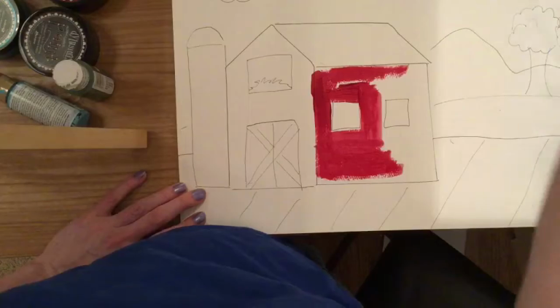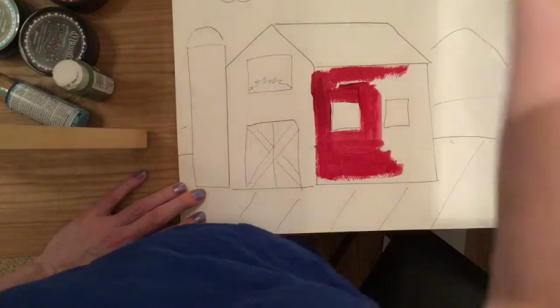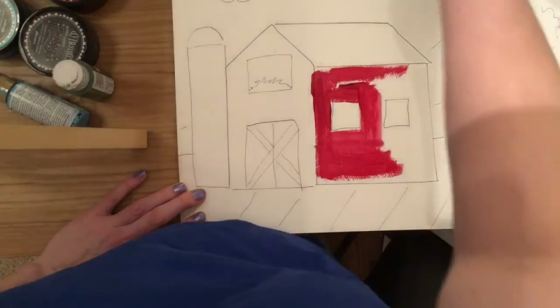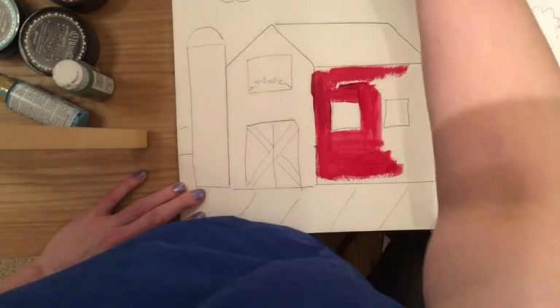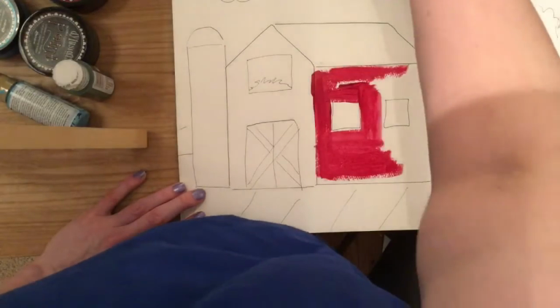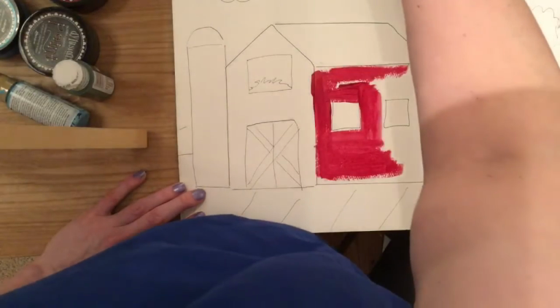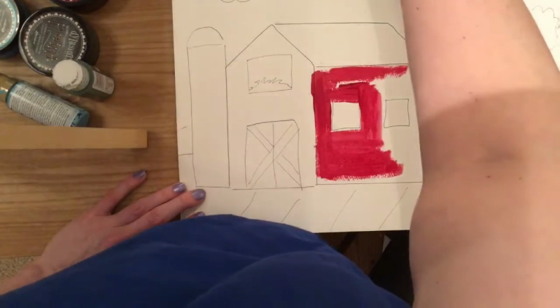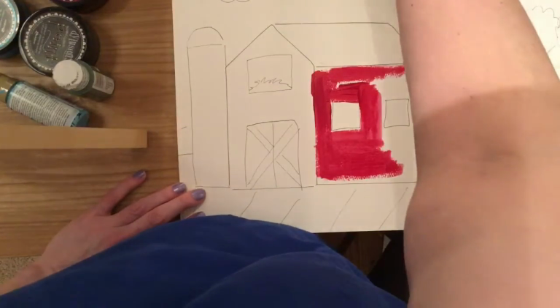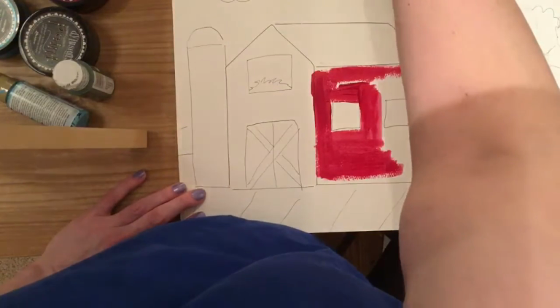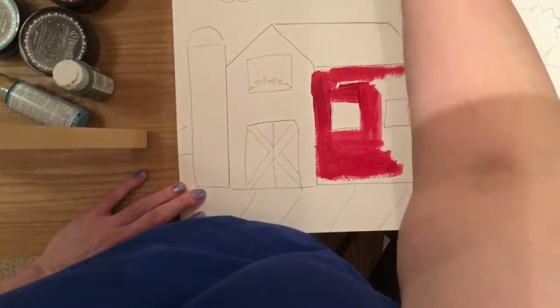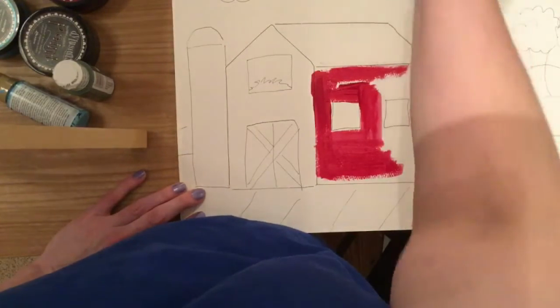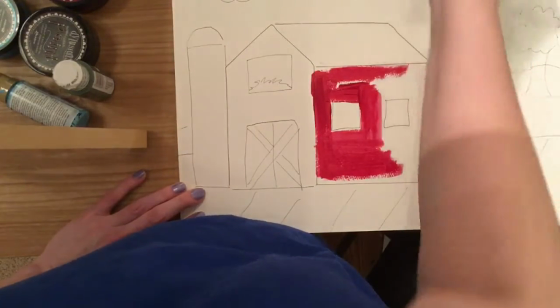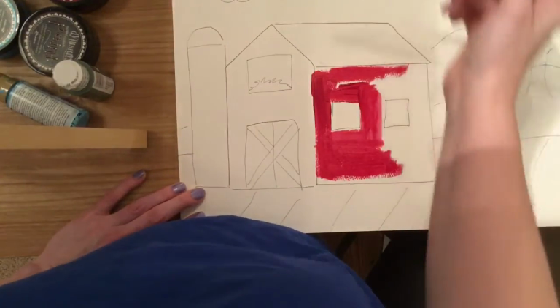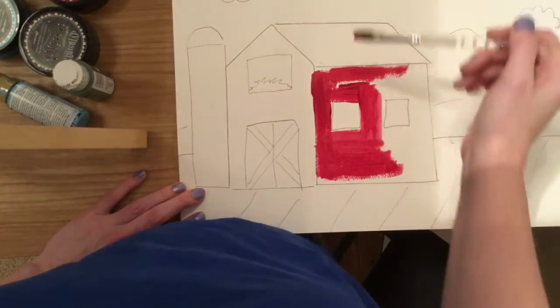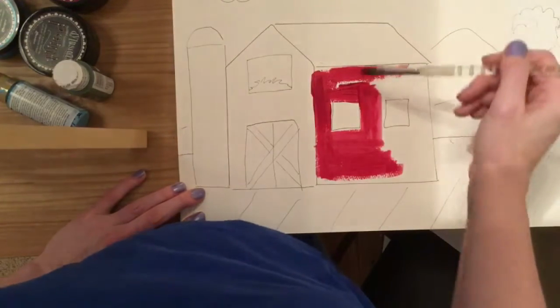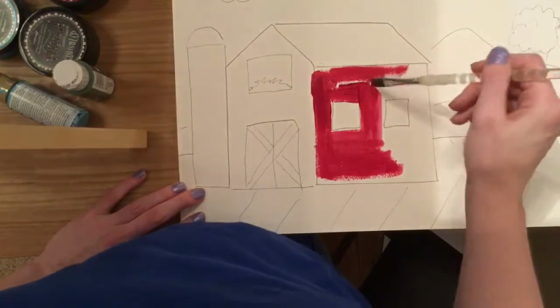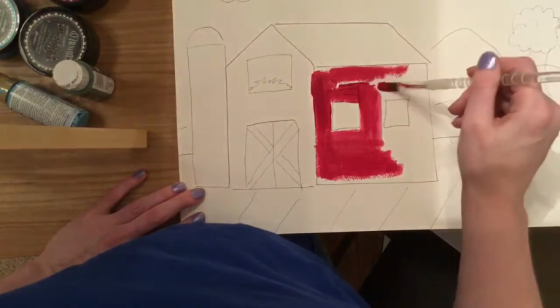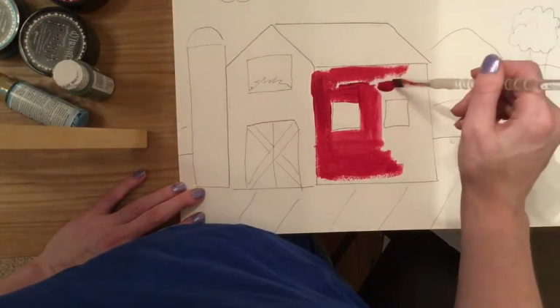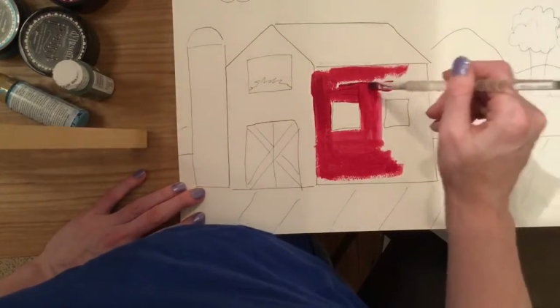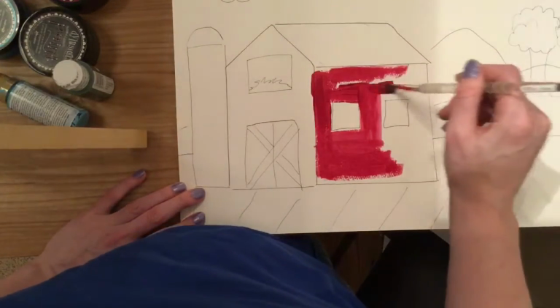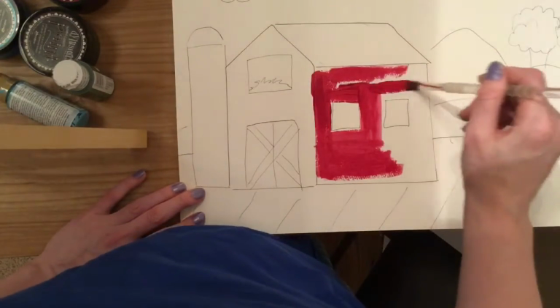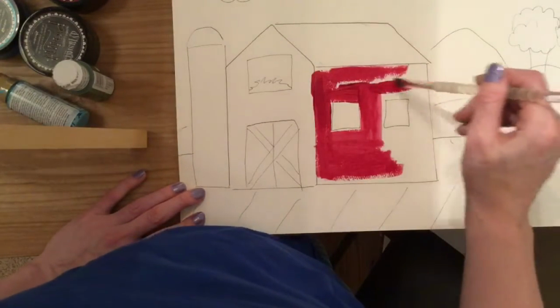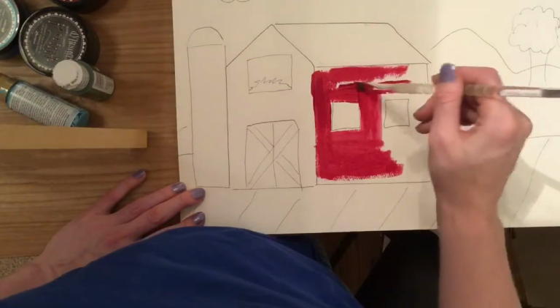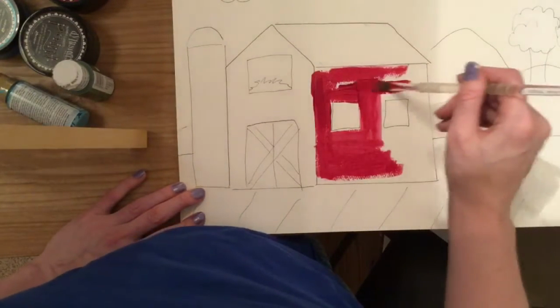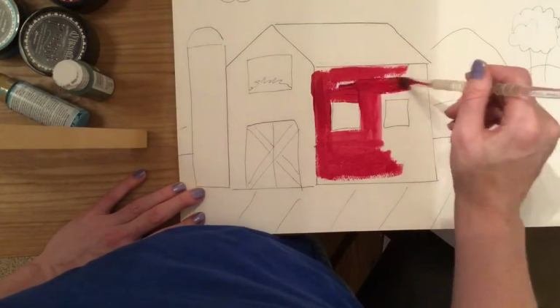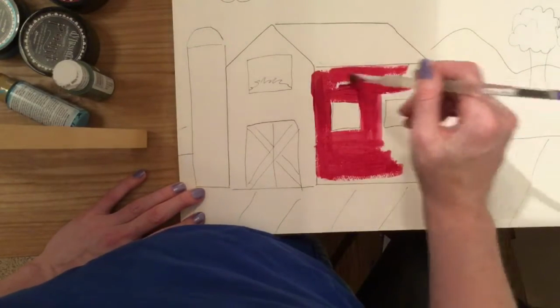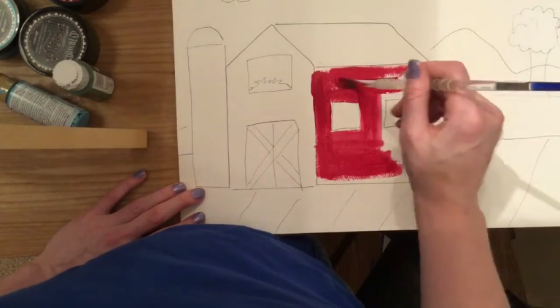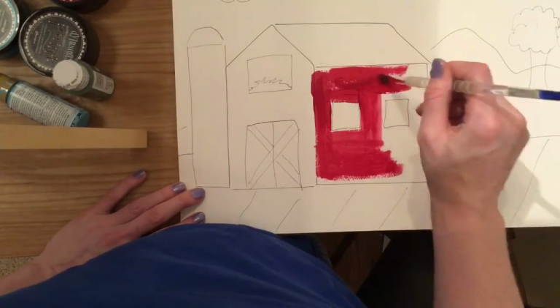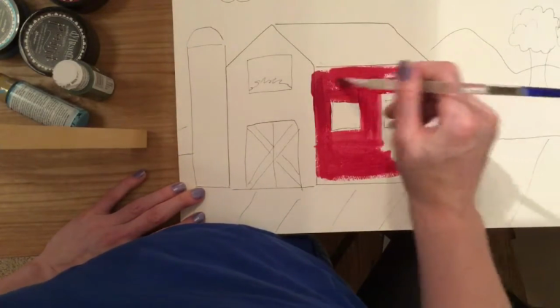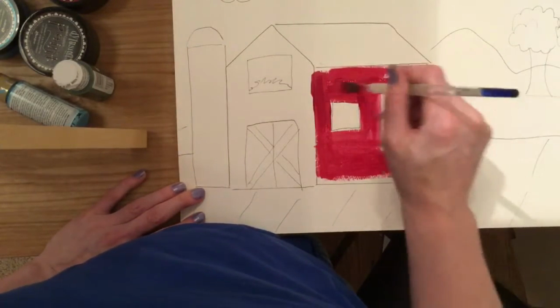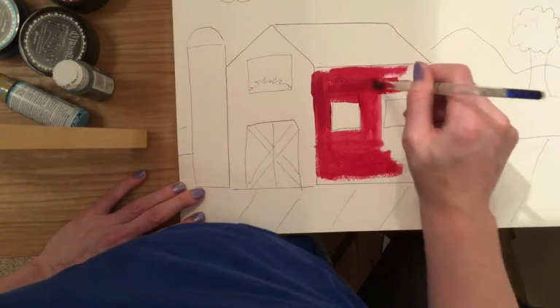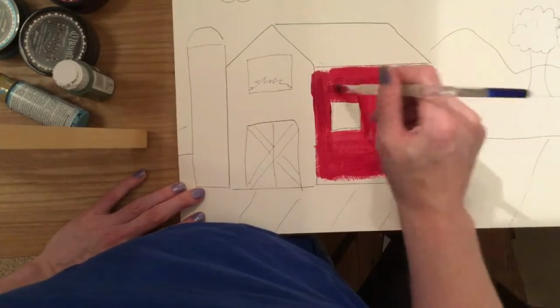If you notice, I'm only dipping my brush in — I'm not scooping the paint up.